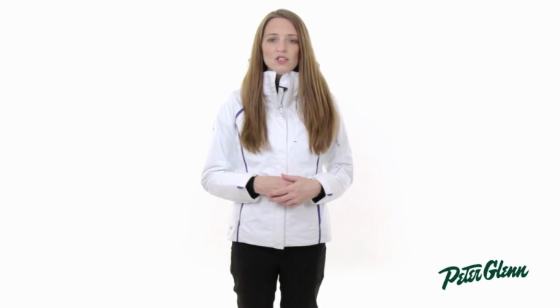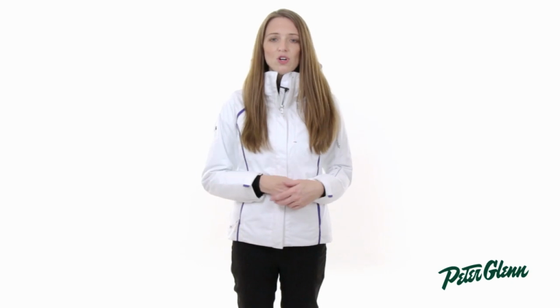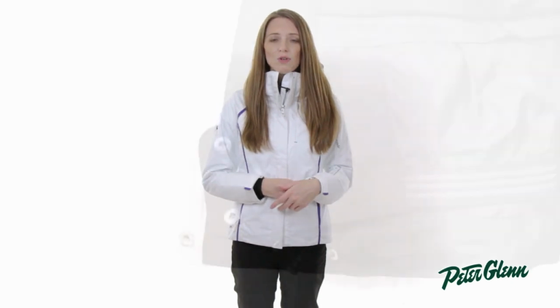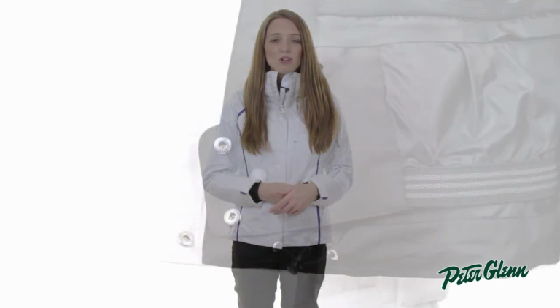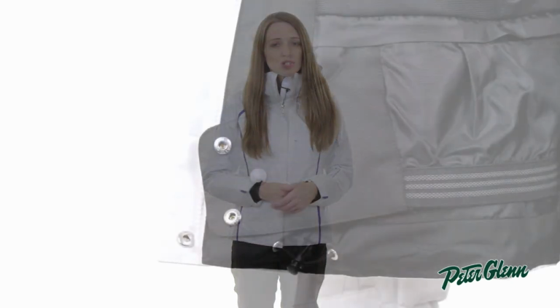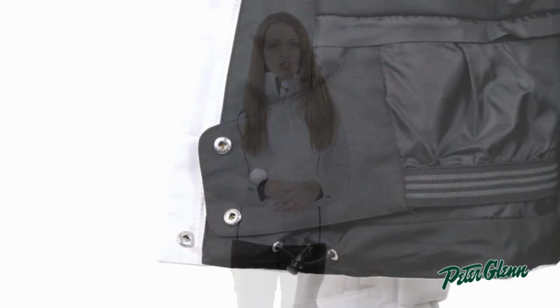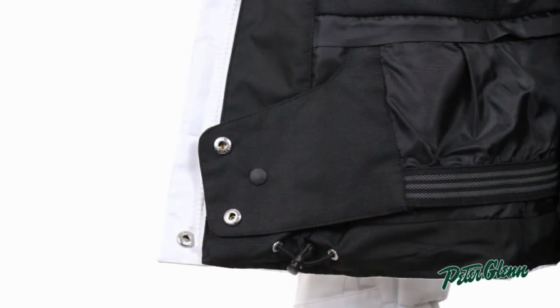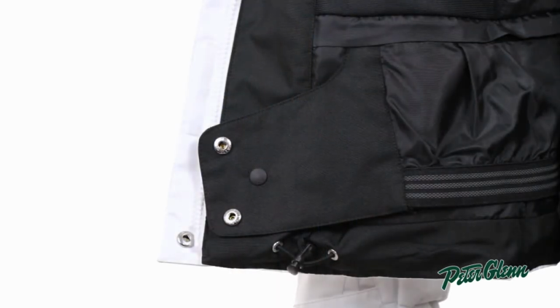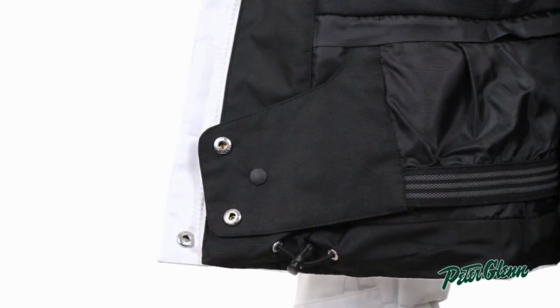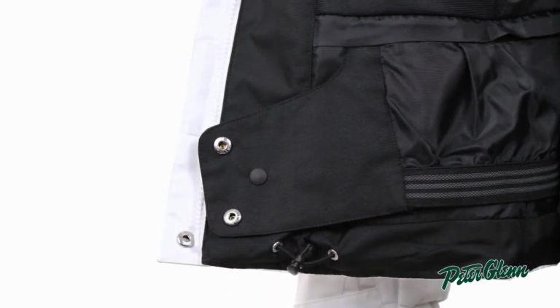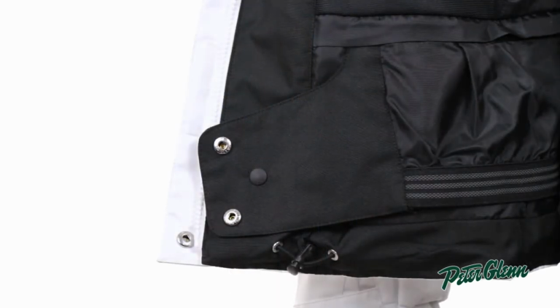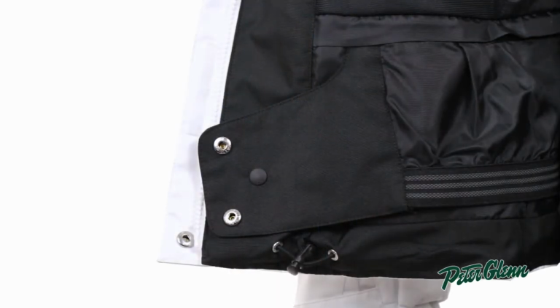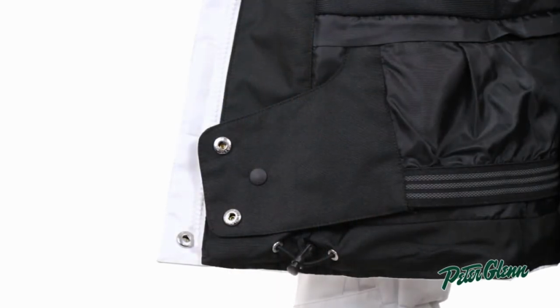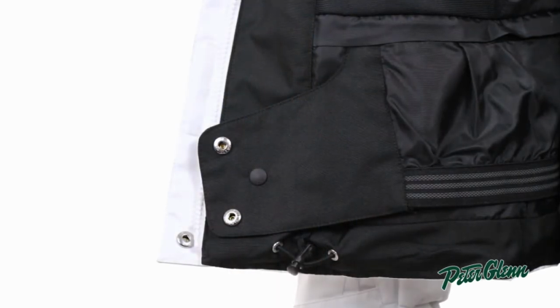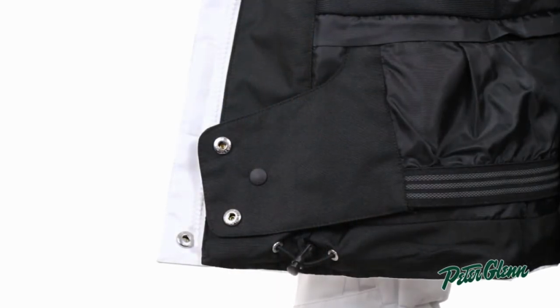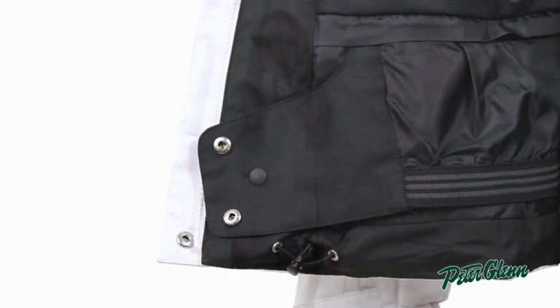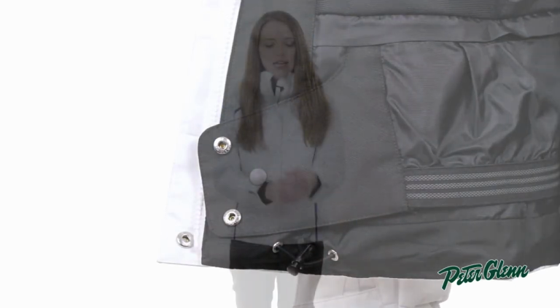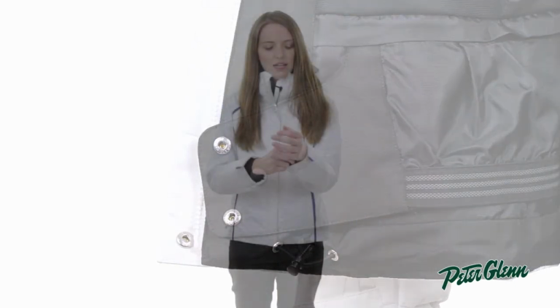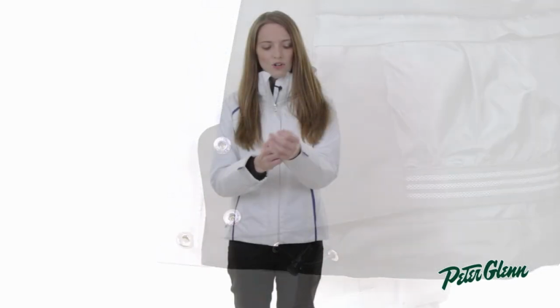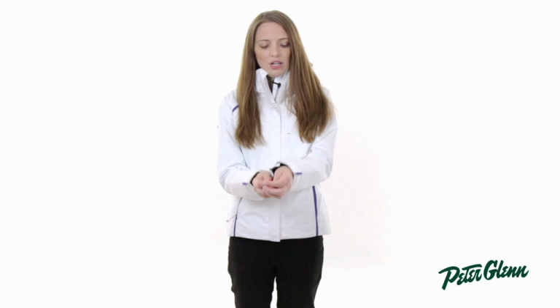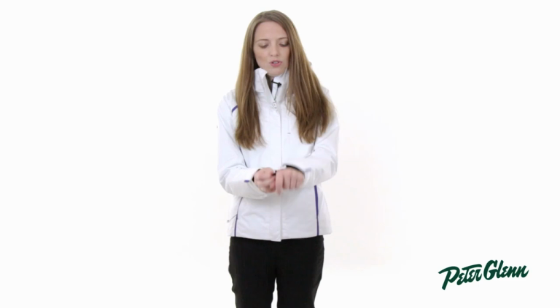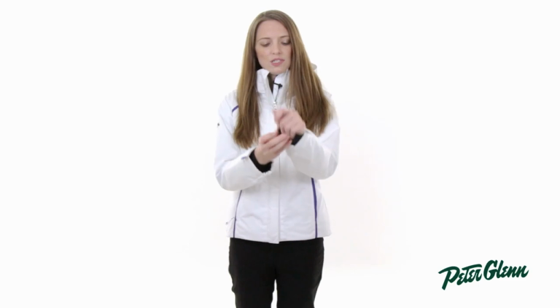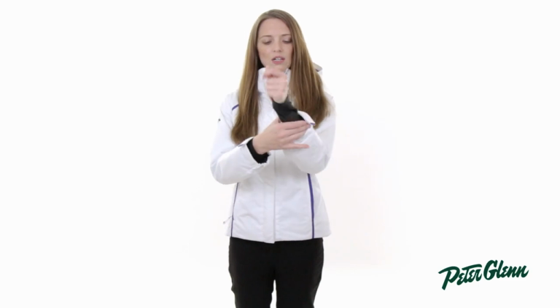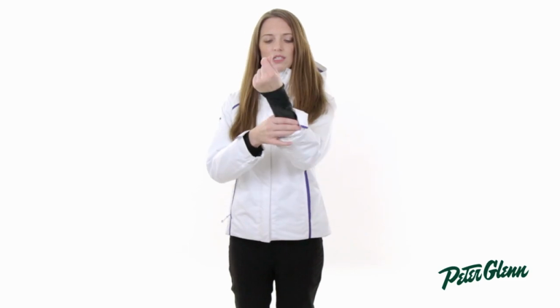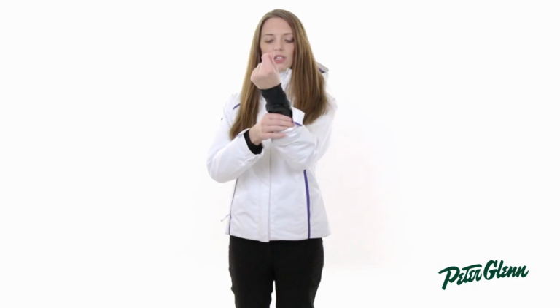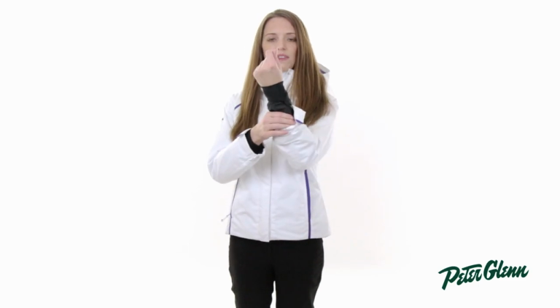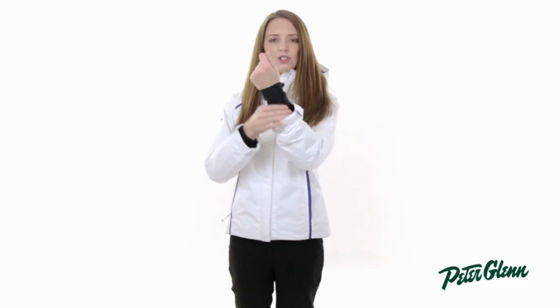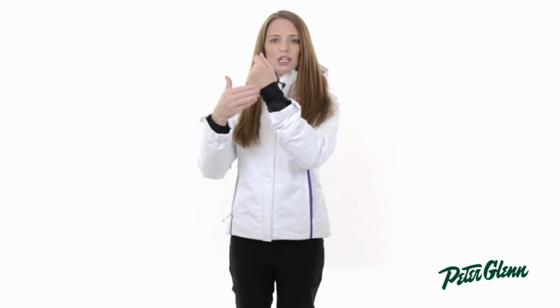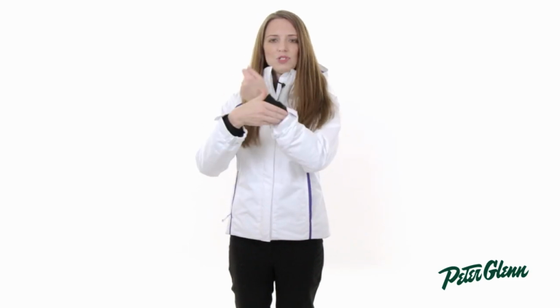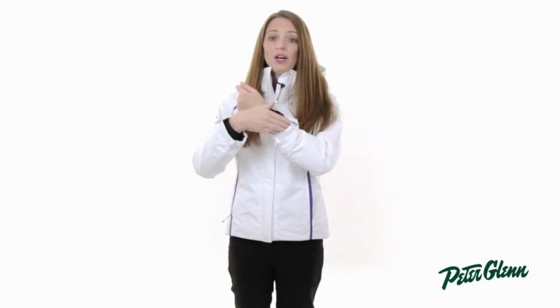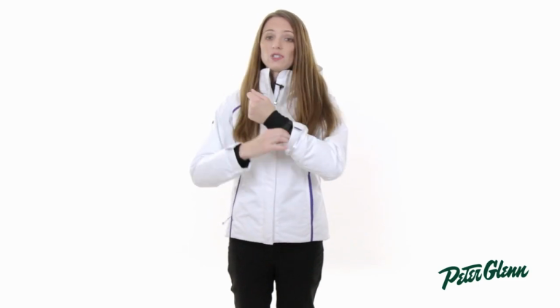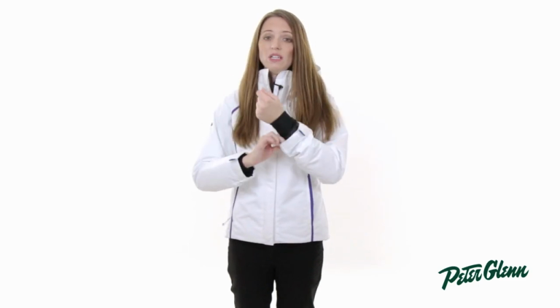There's also a powder skirt on this jacket to prevent snow from coming up inside, and there are inner wrist gaiters which are going to keep snow out of your sleeves.